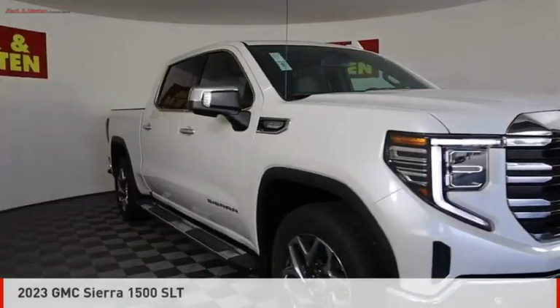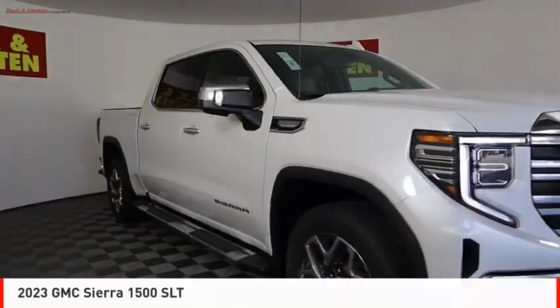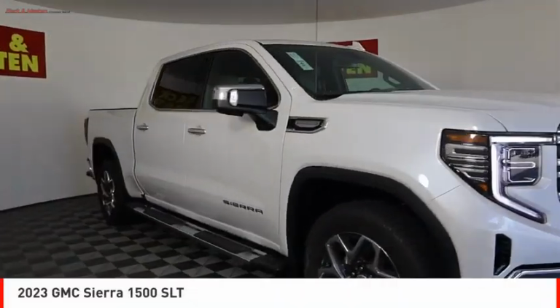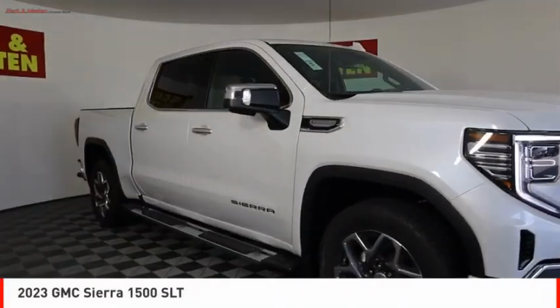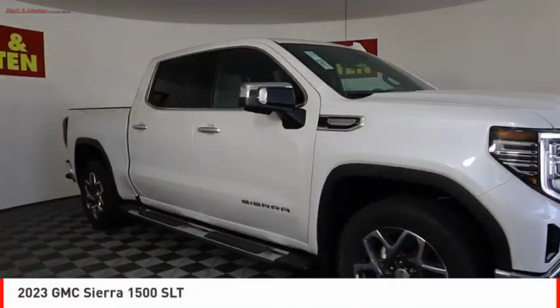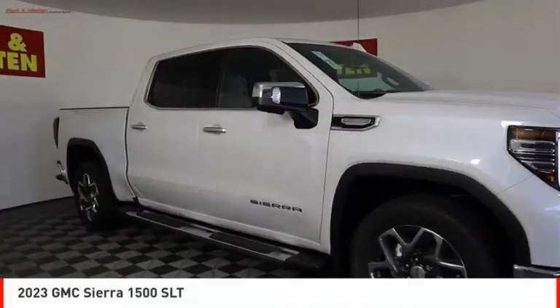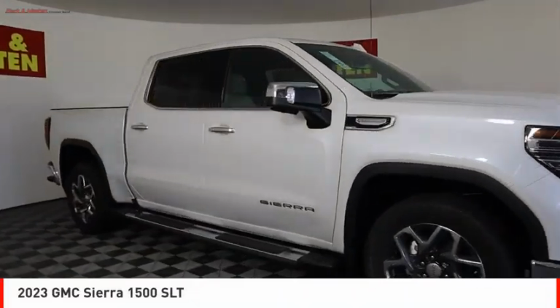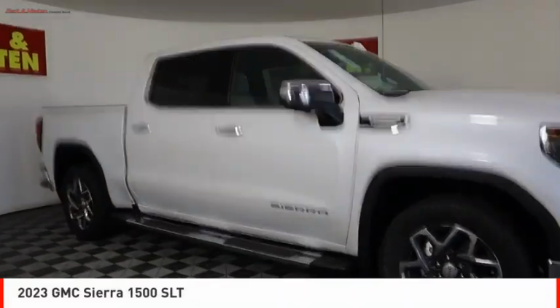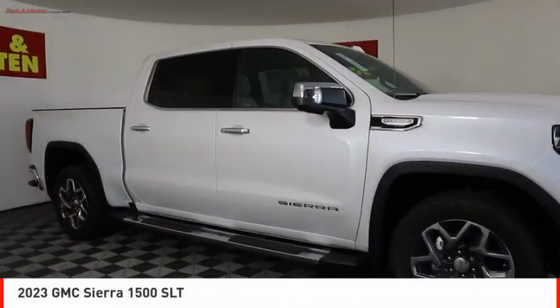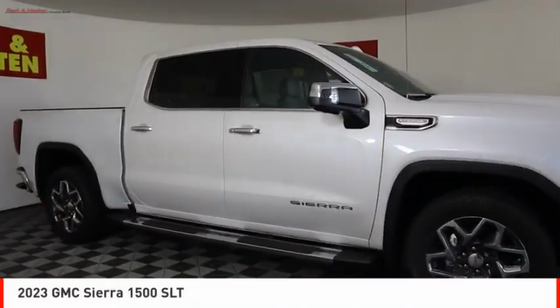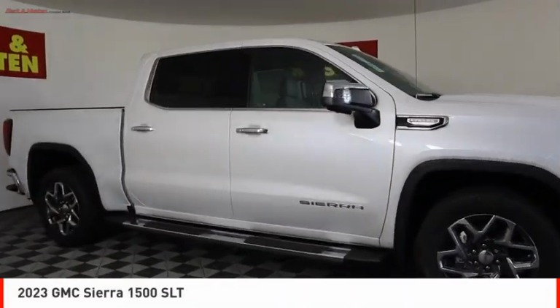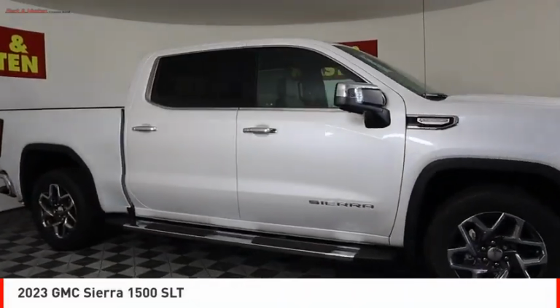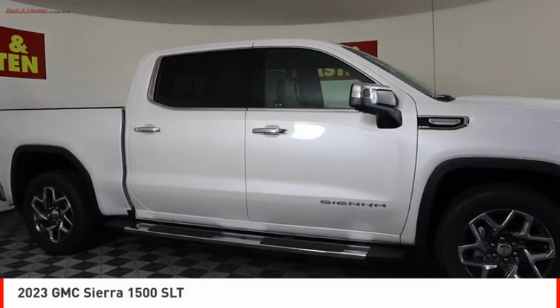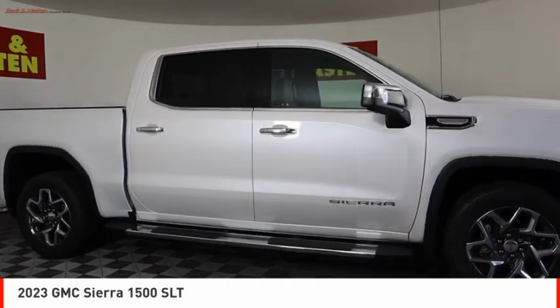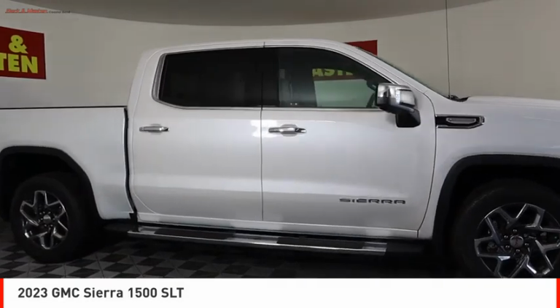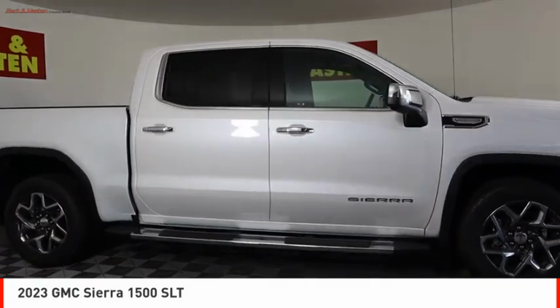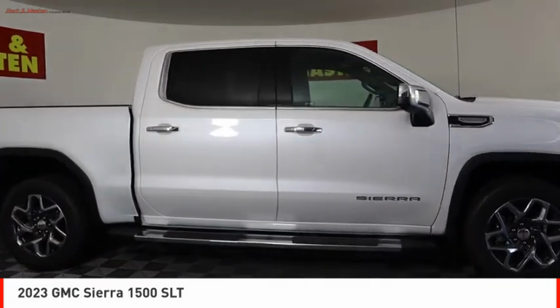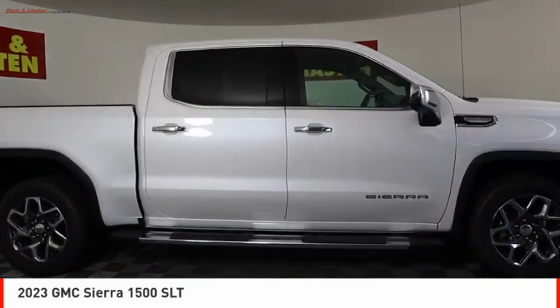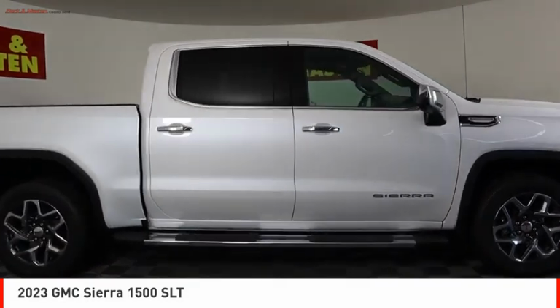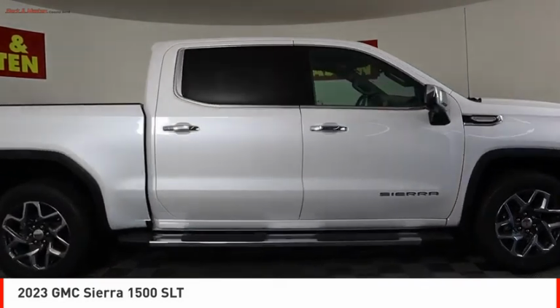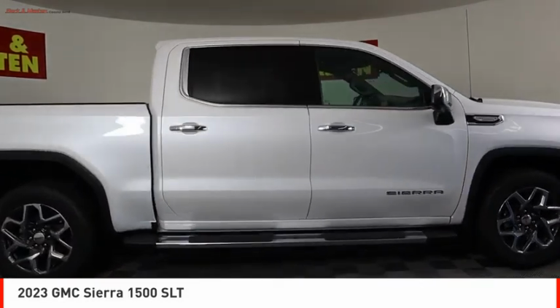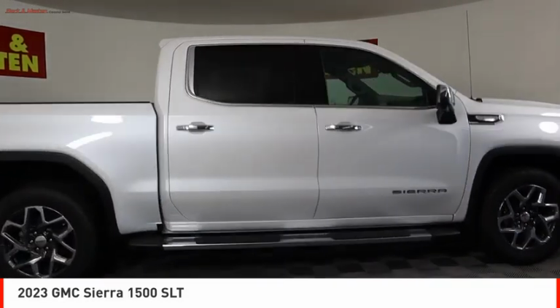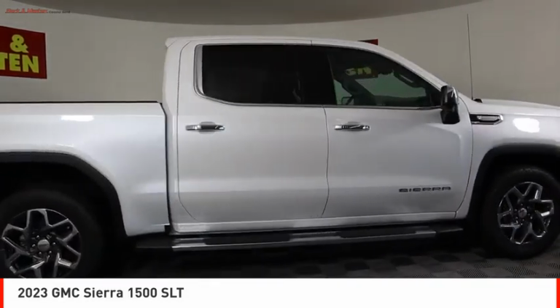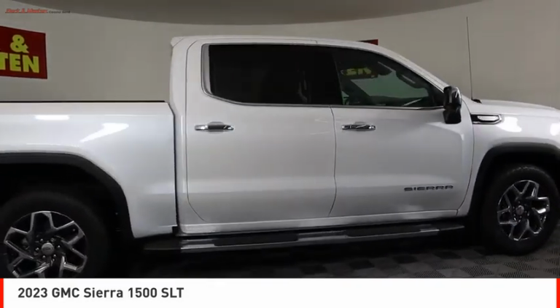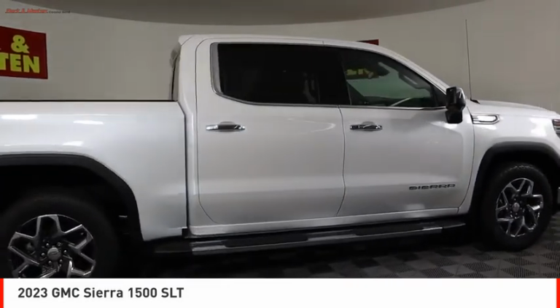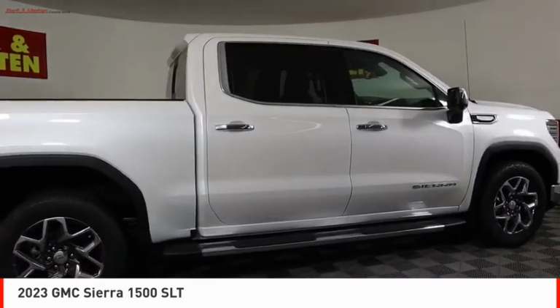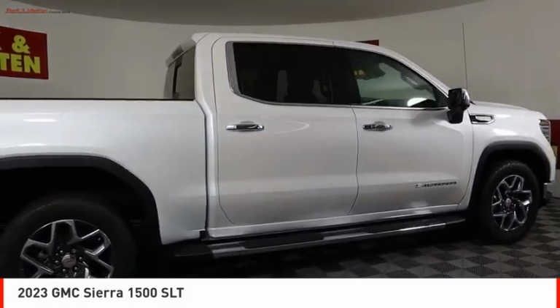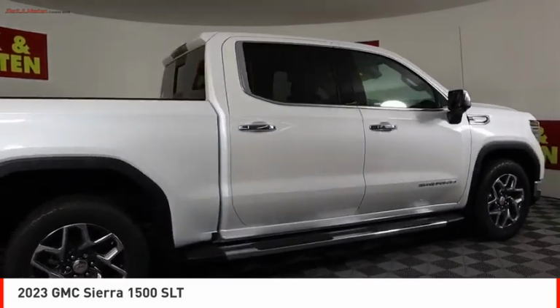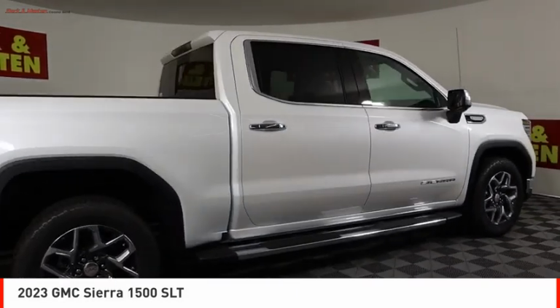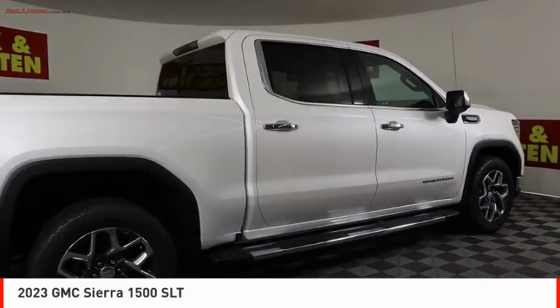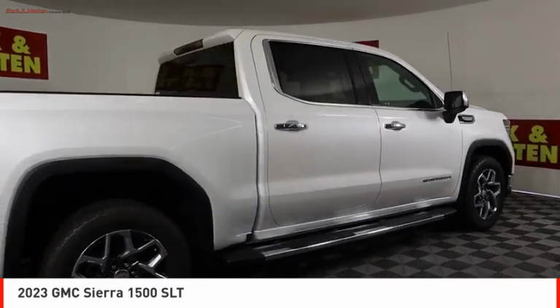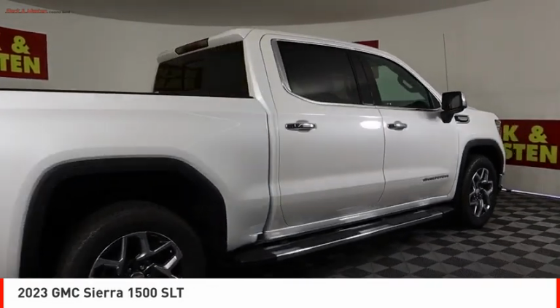Looking for the right vehicle? Check out the 2023 Sierra 1500.